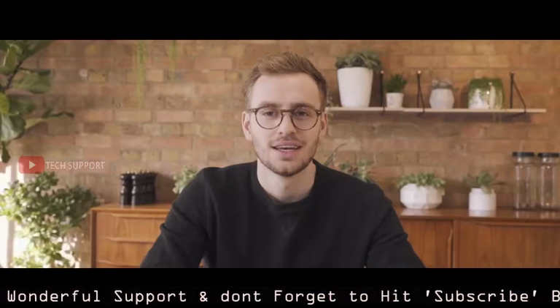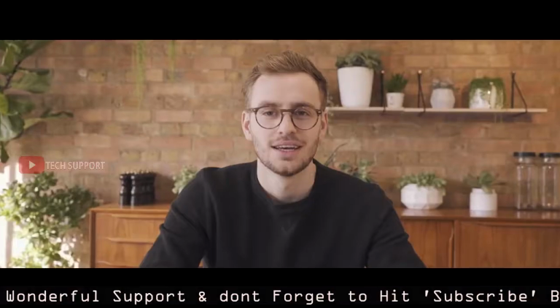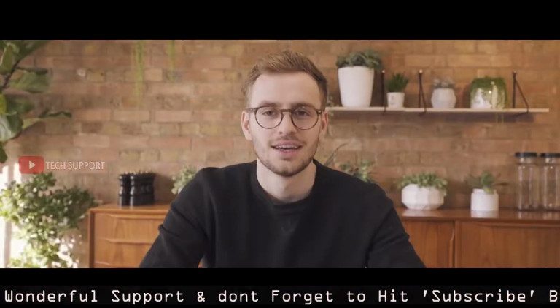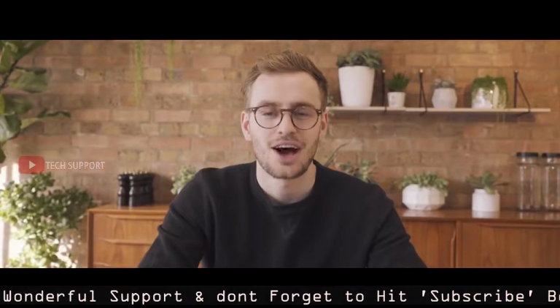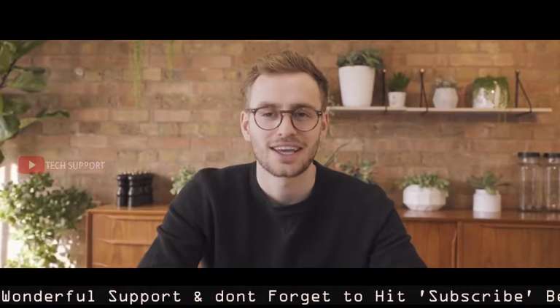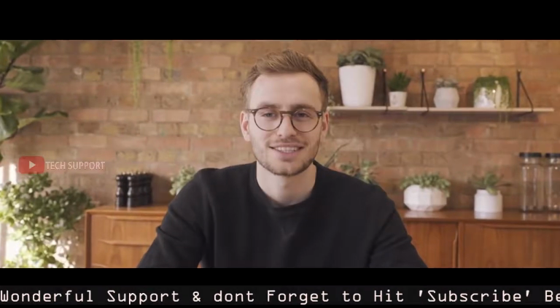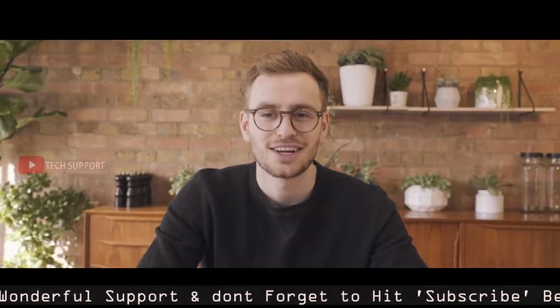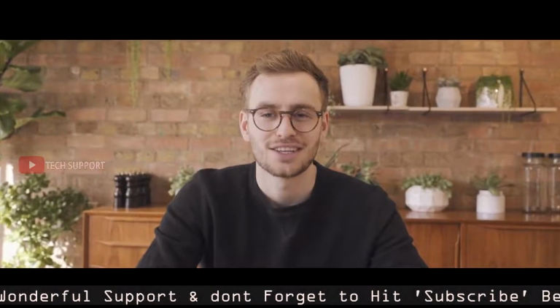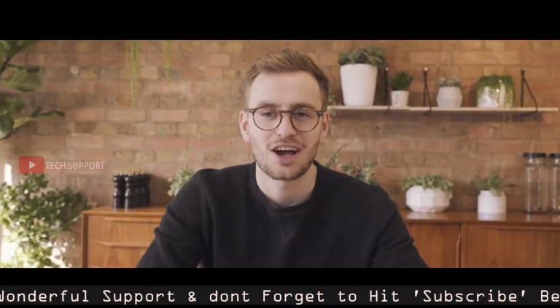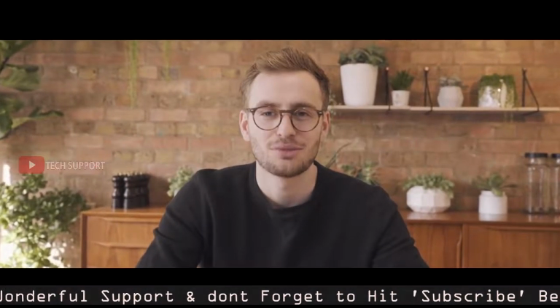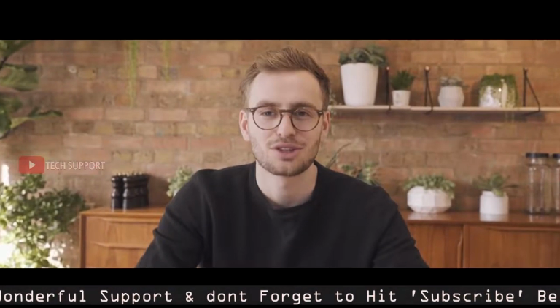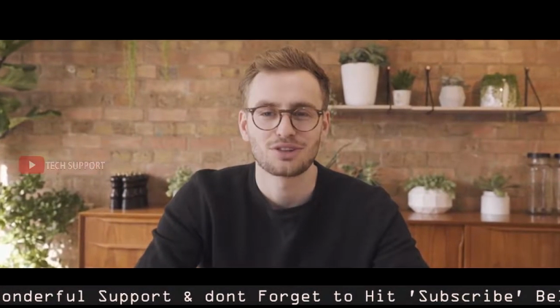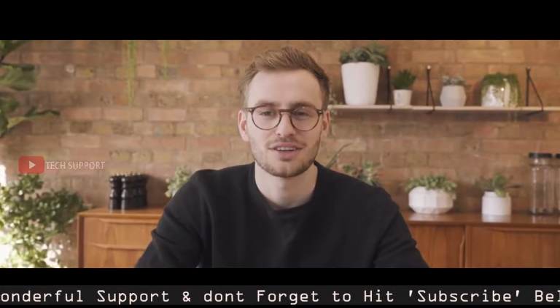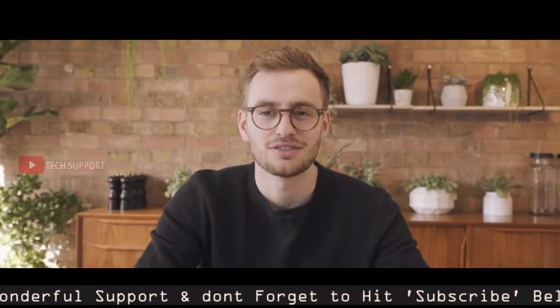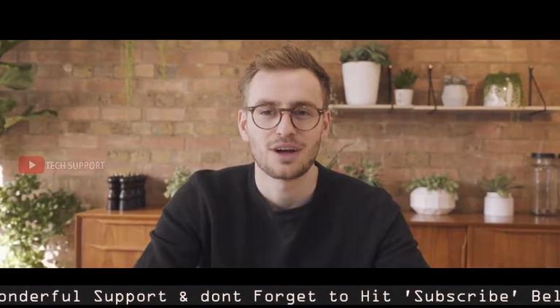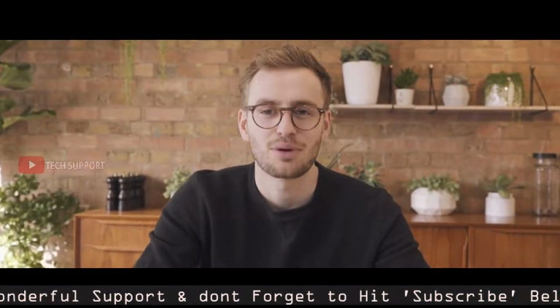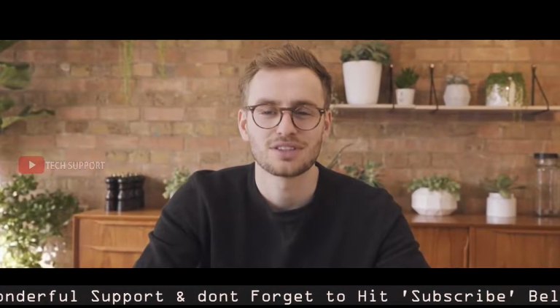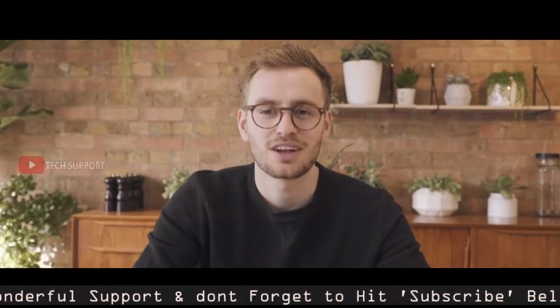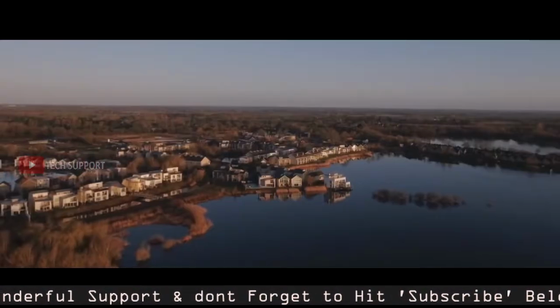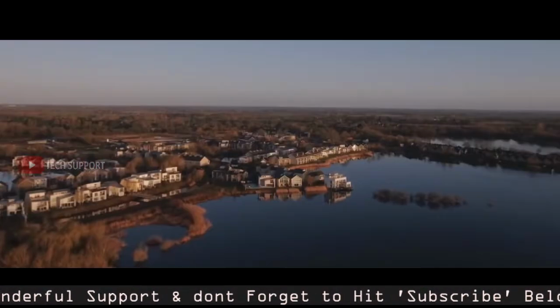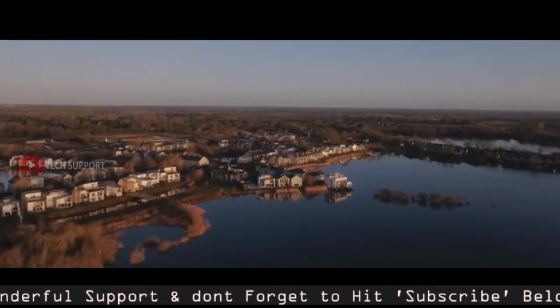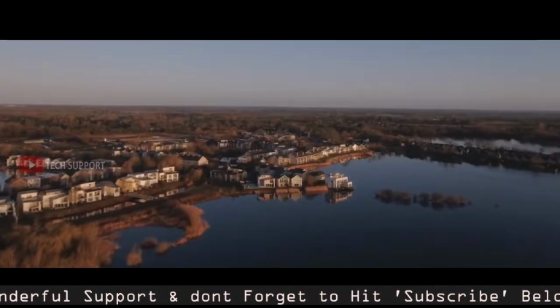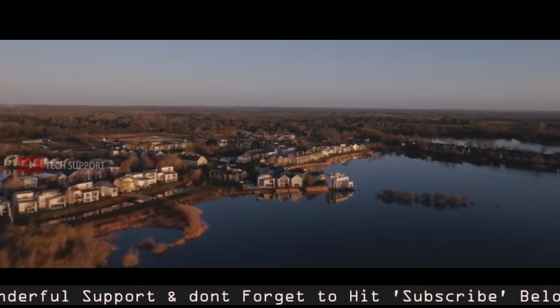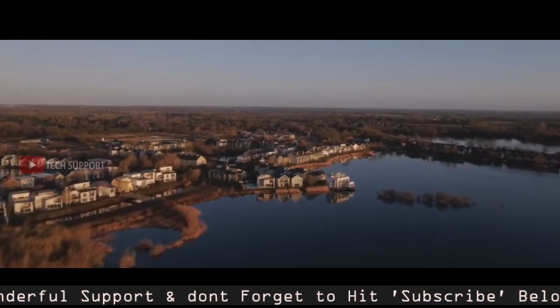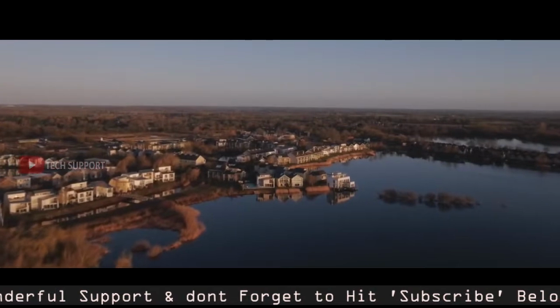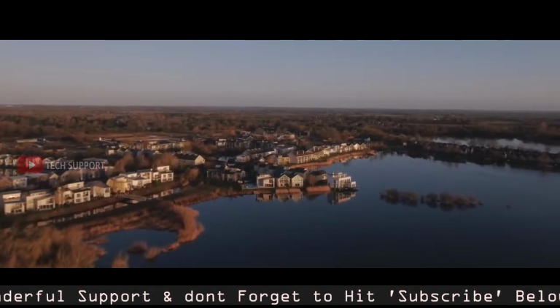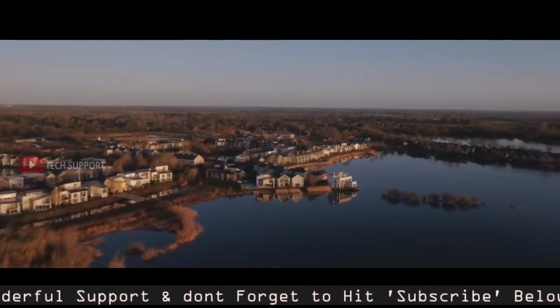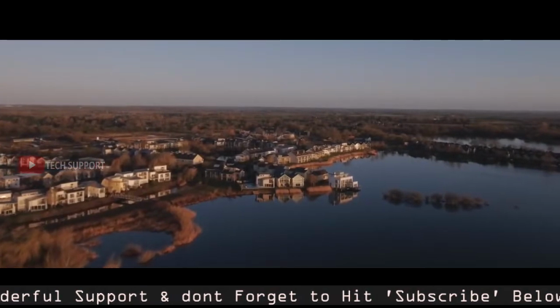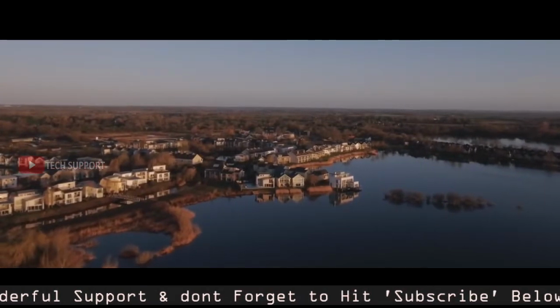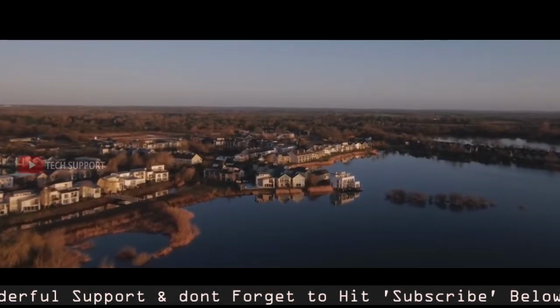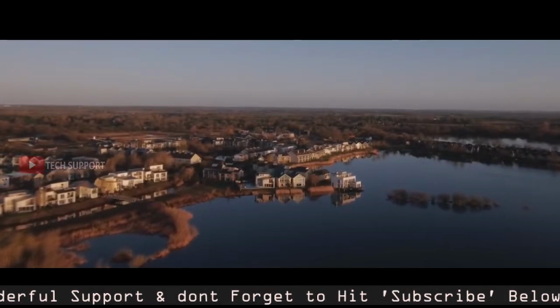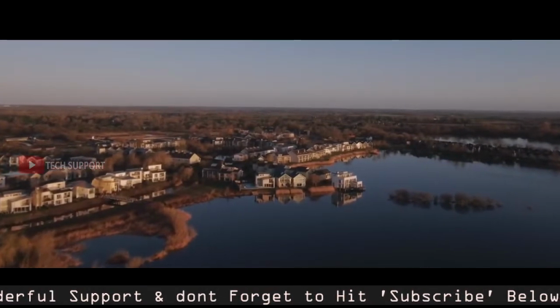Hi Kickstarter, I'm Josh Renner, a product designer from London and the creator of the Barasur.